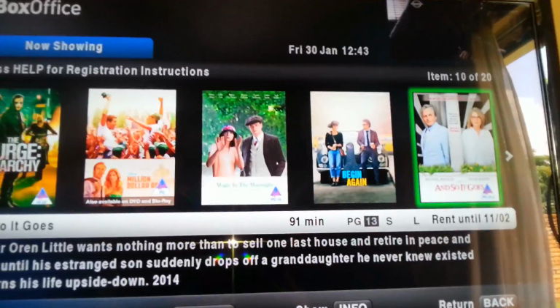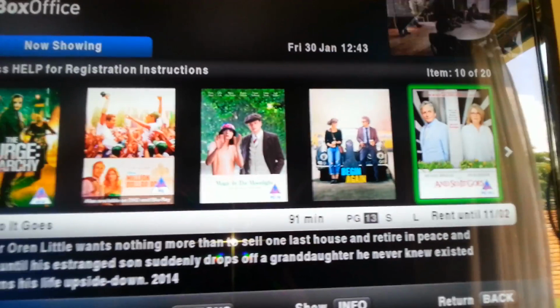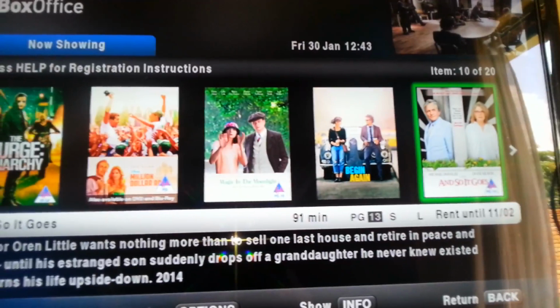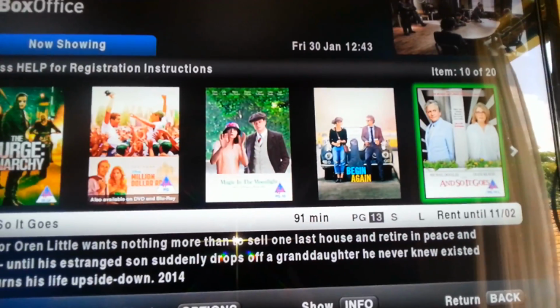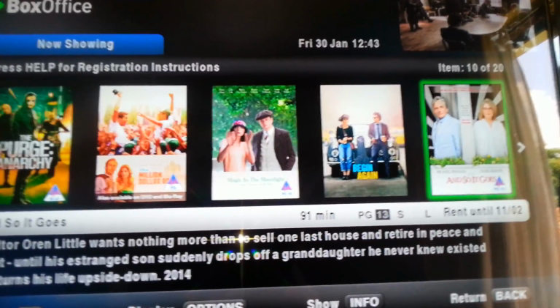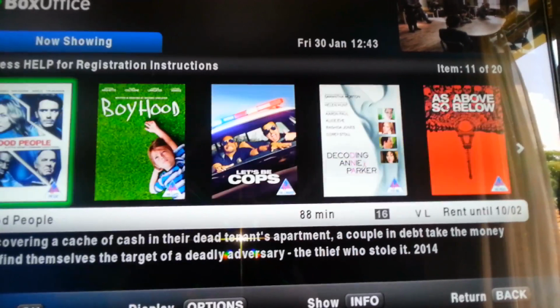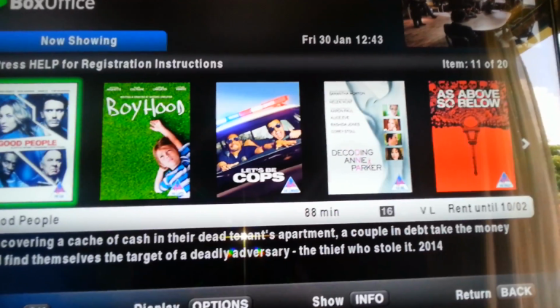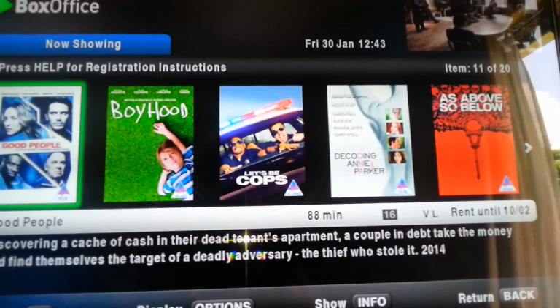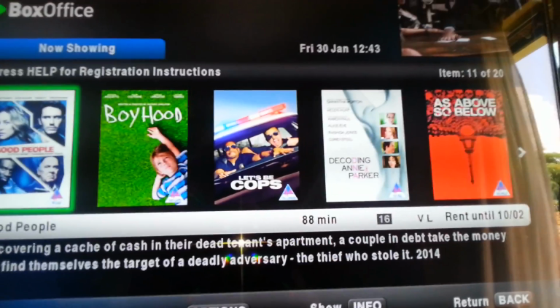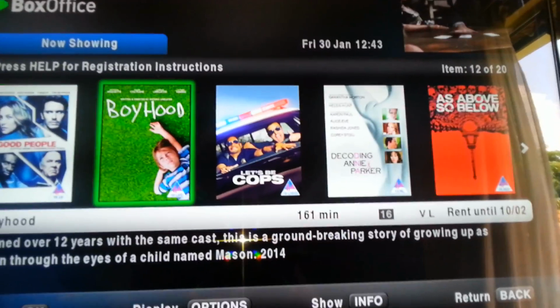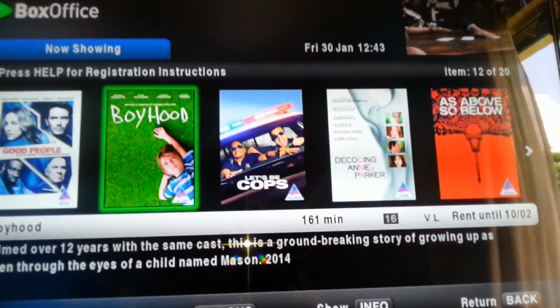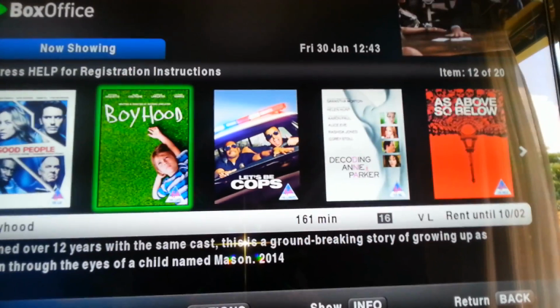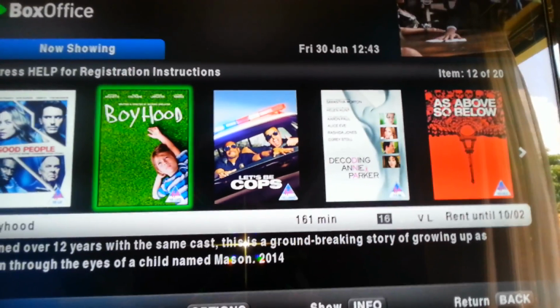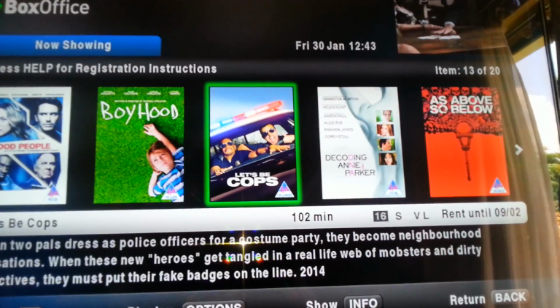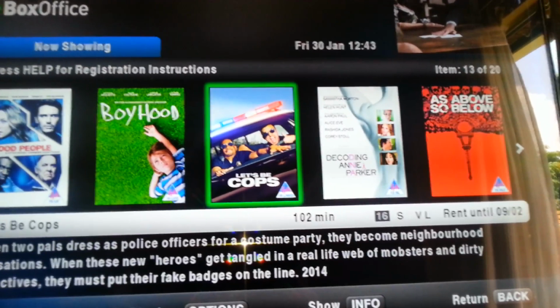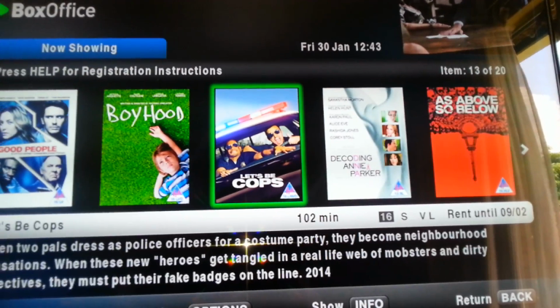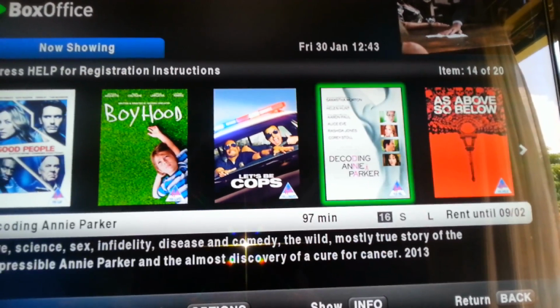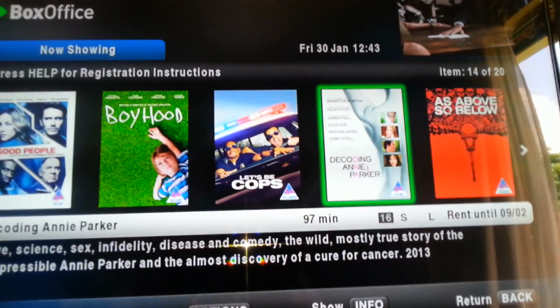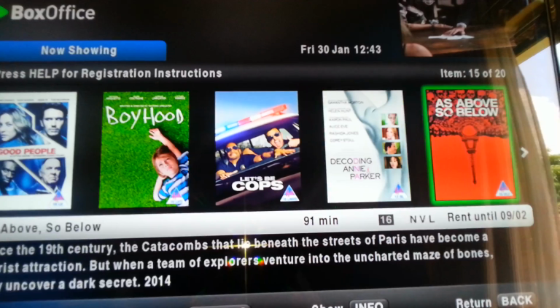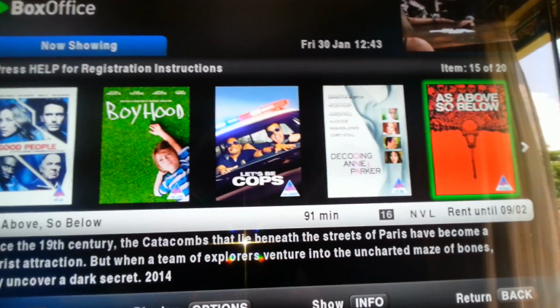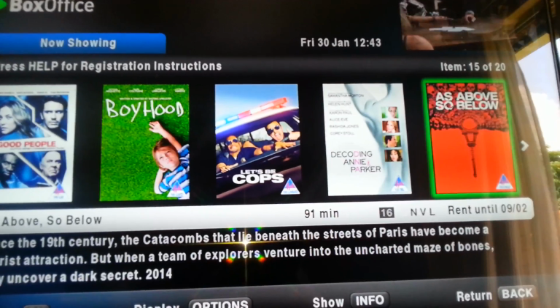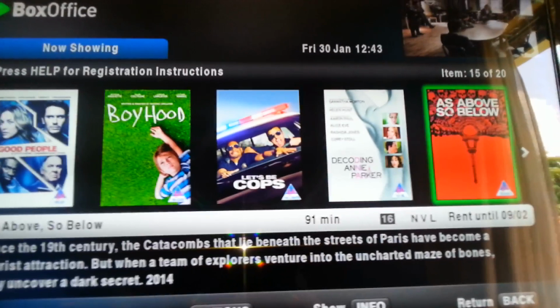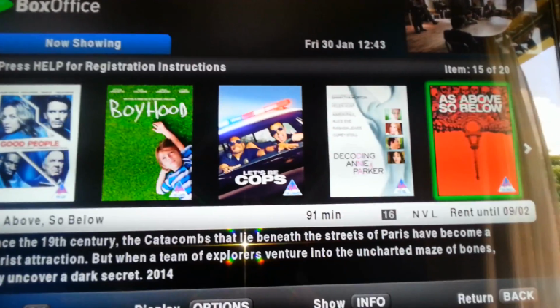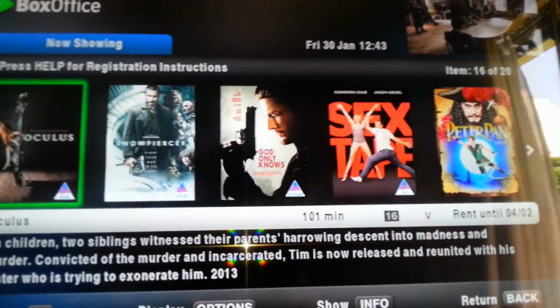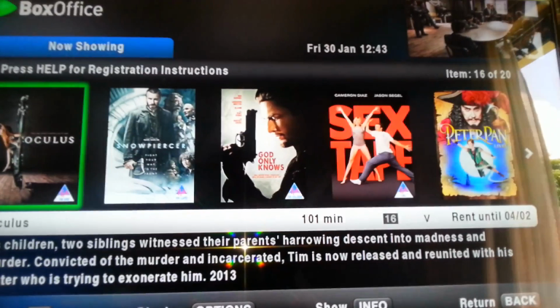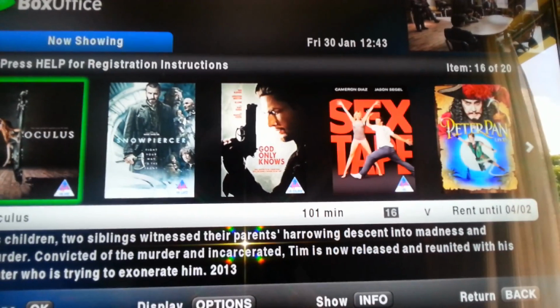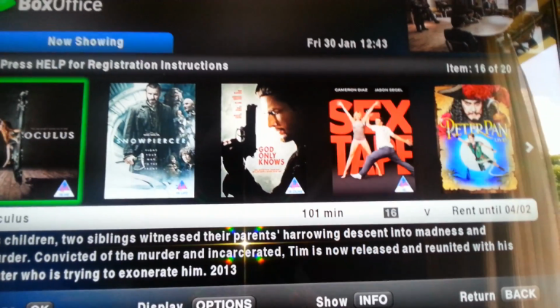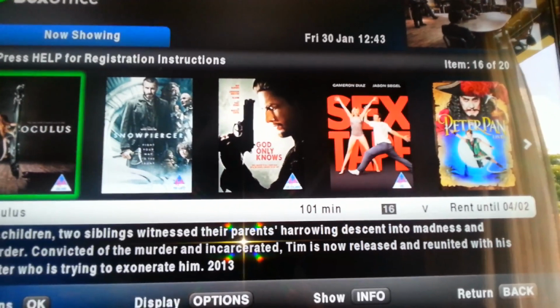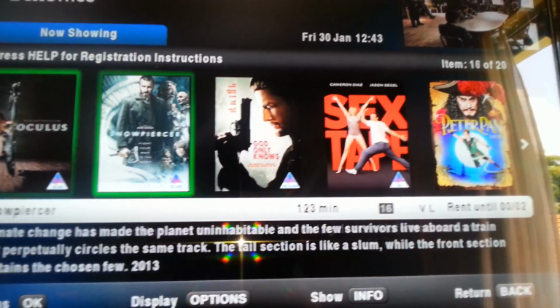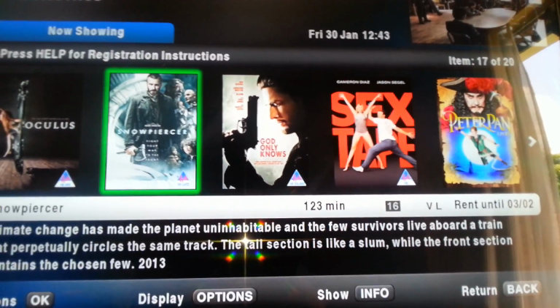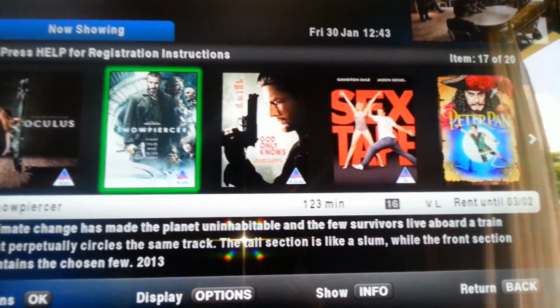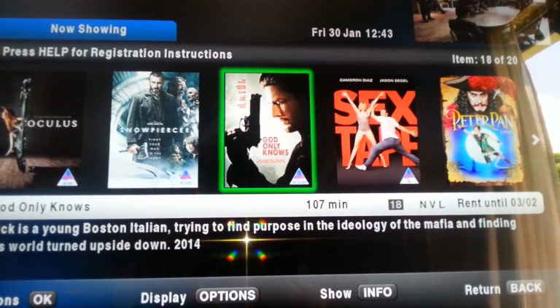There are 10, 11 — counting through — 15, and then another 5, confirming all 20 box office titles are available.